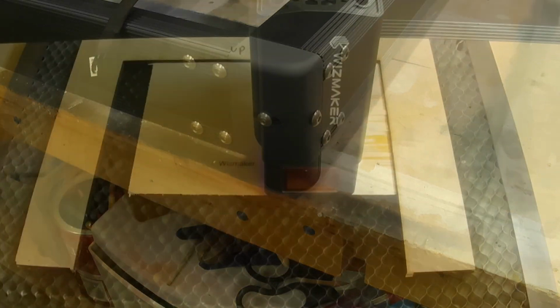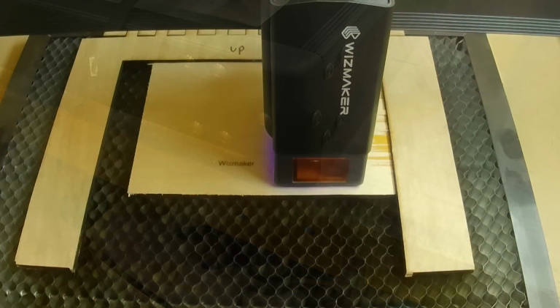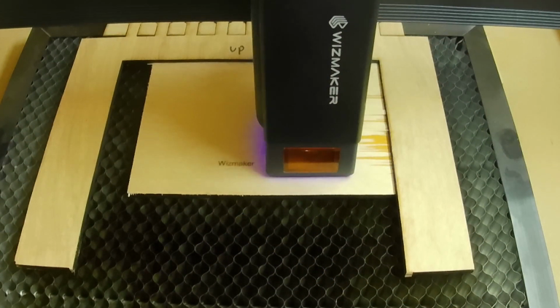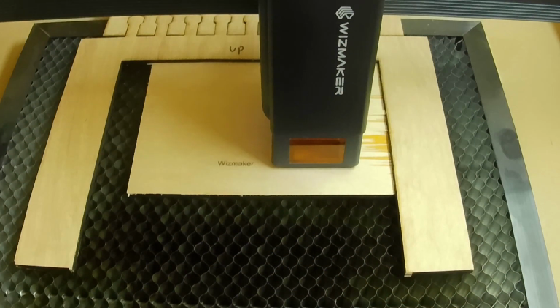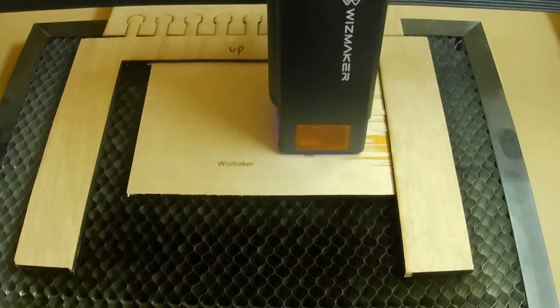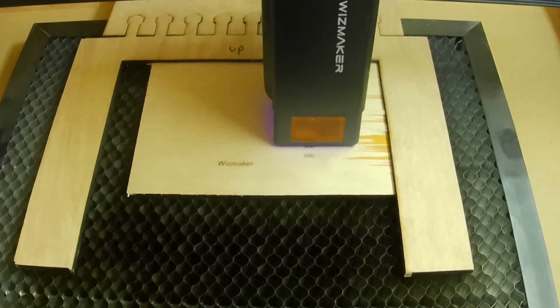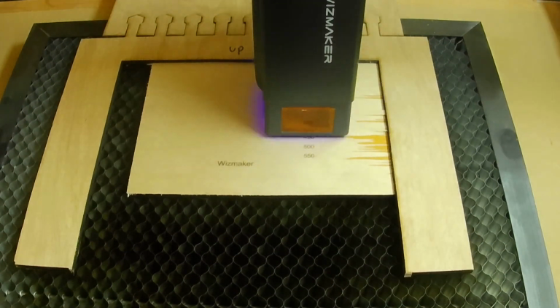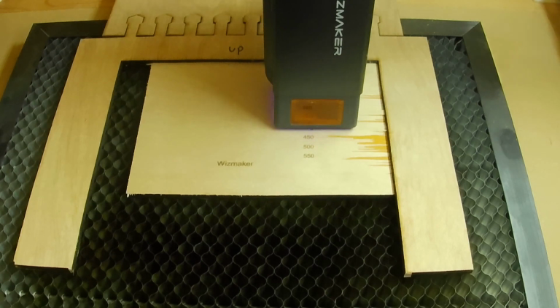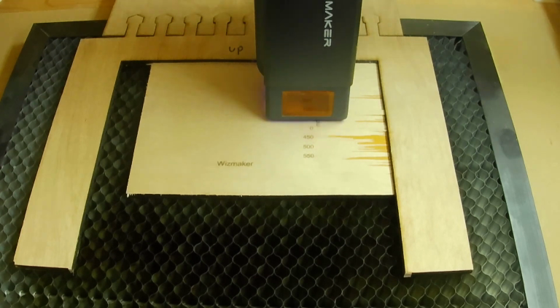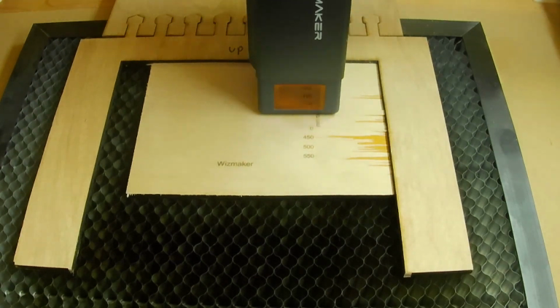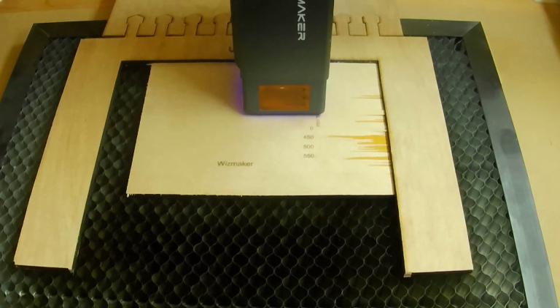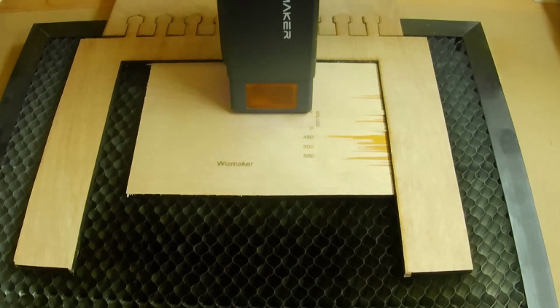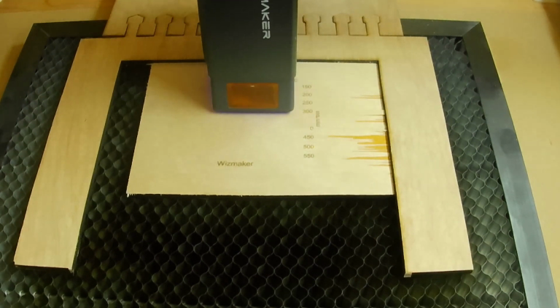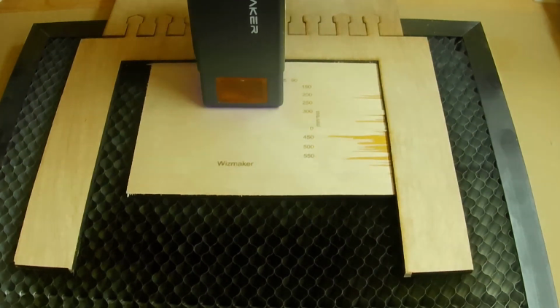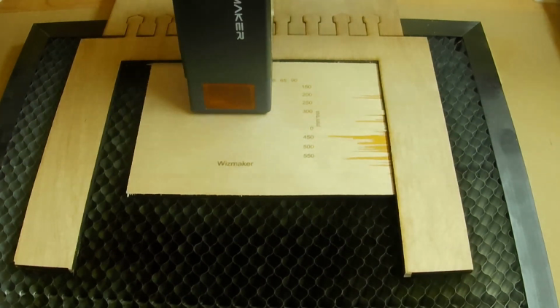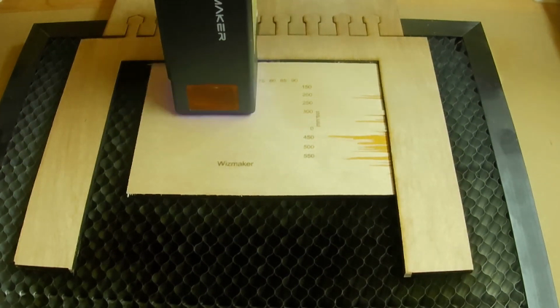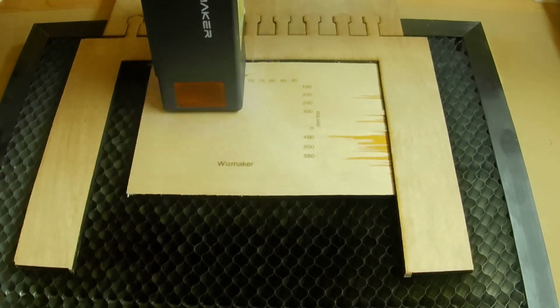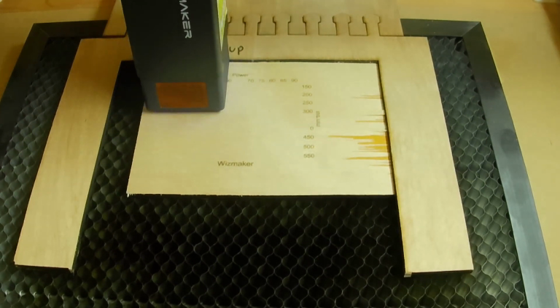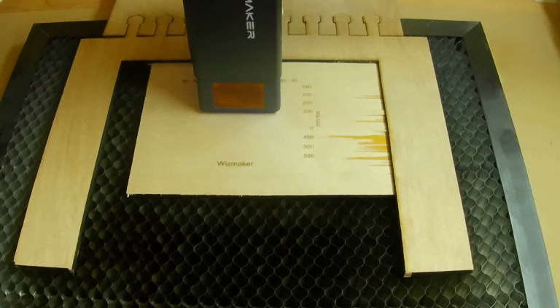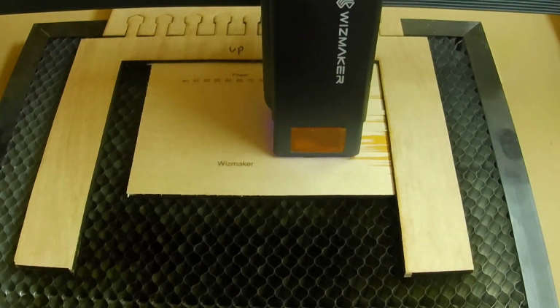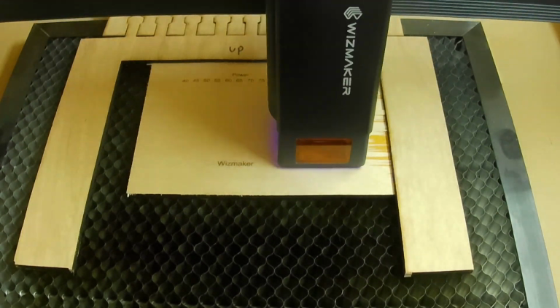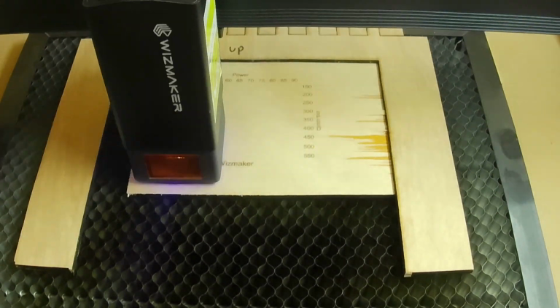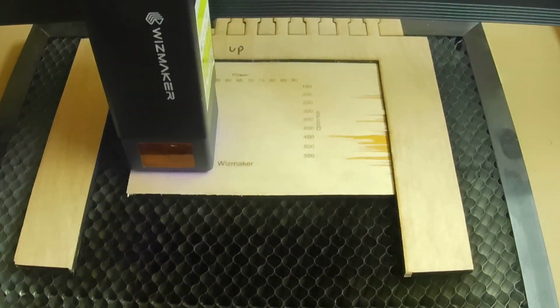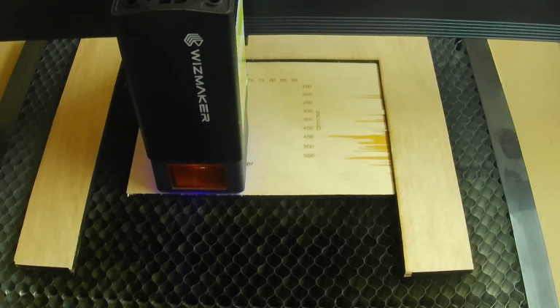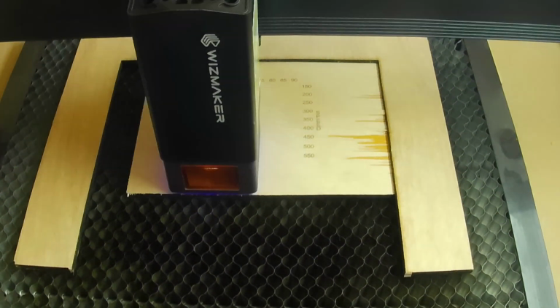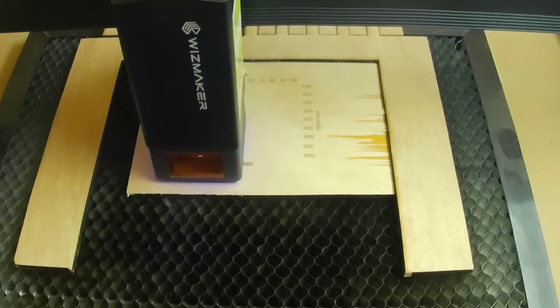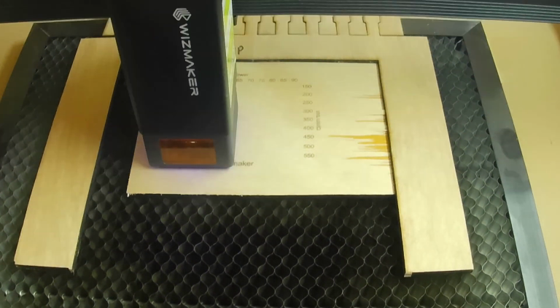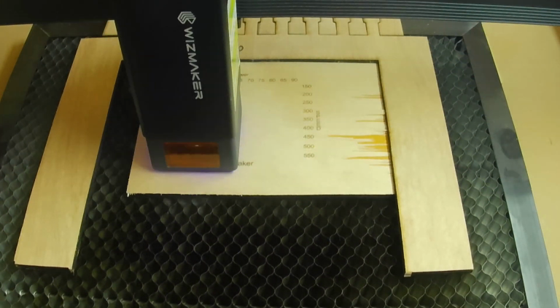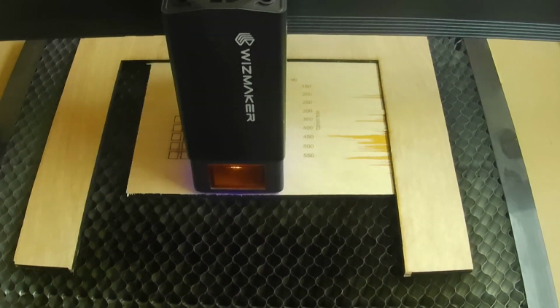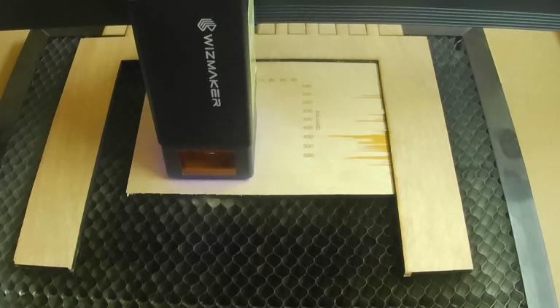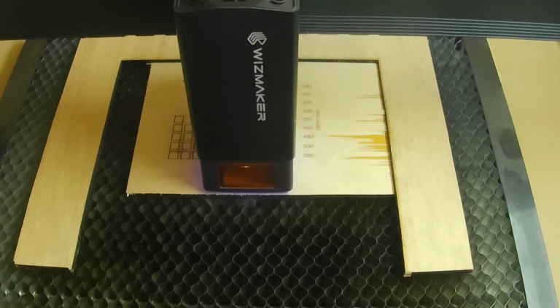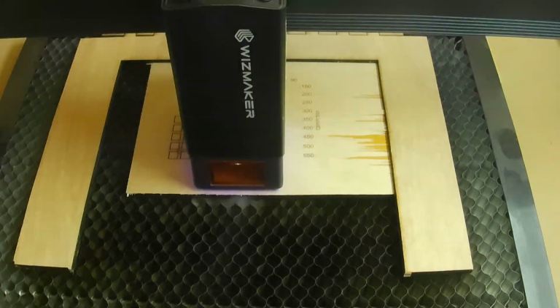With all of the assembly and adjustments done, we can finally do some testing on this machine.